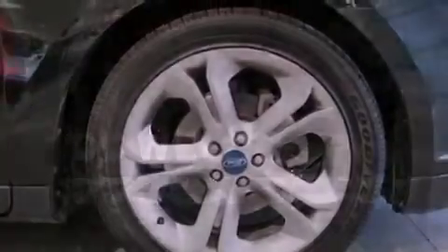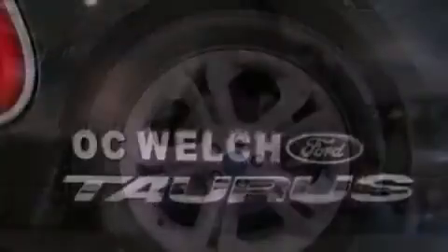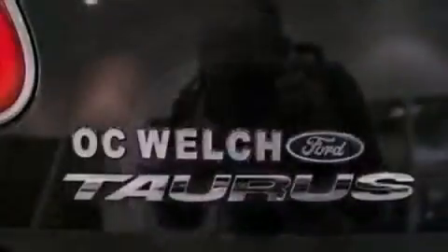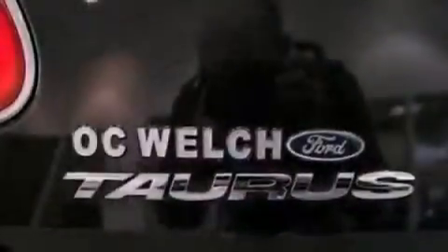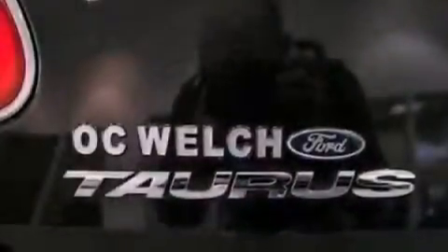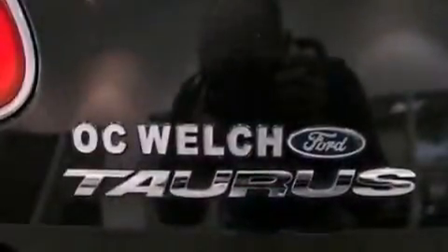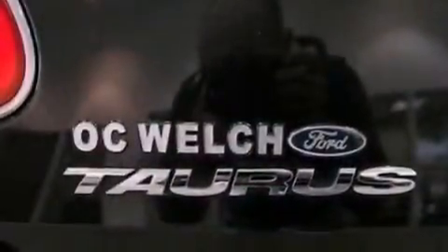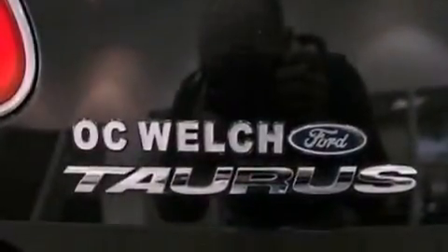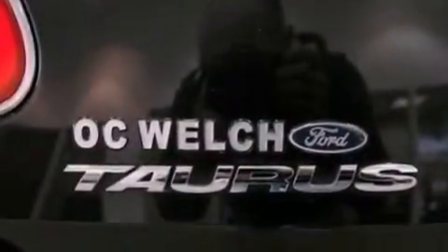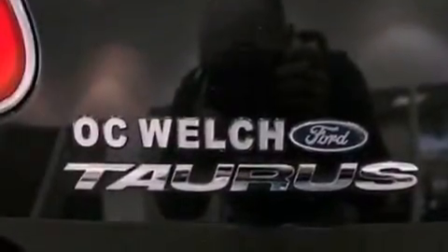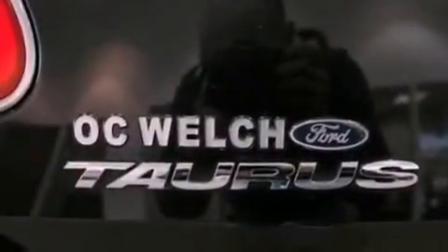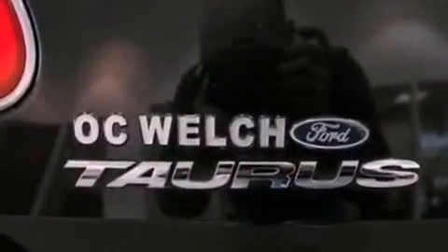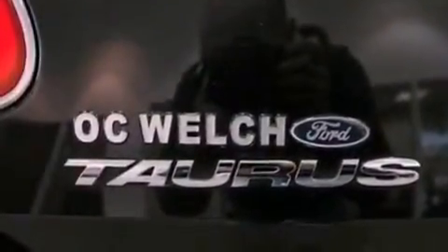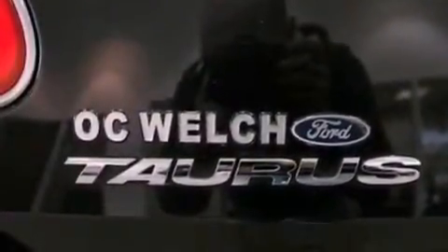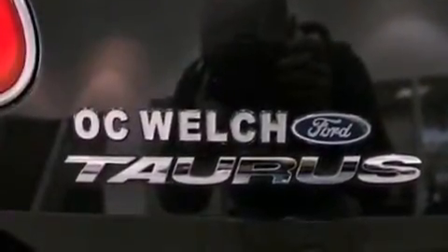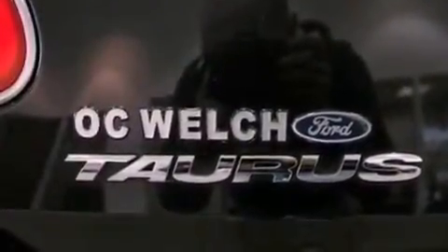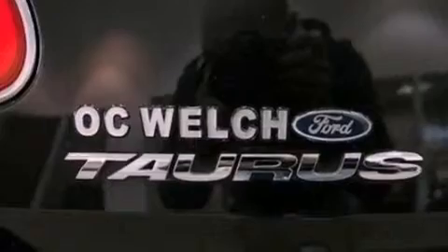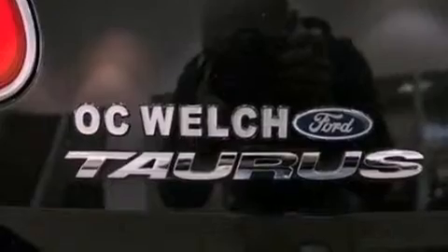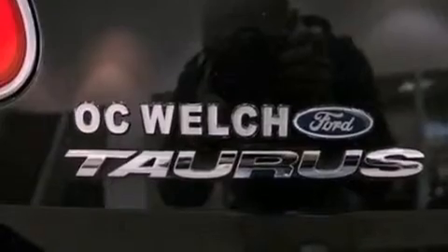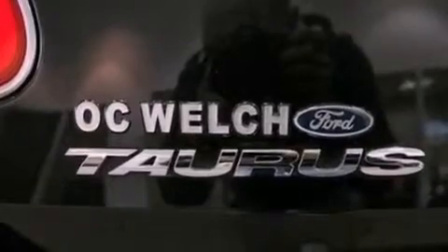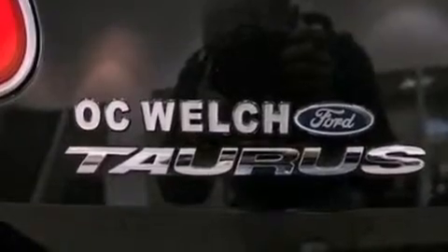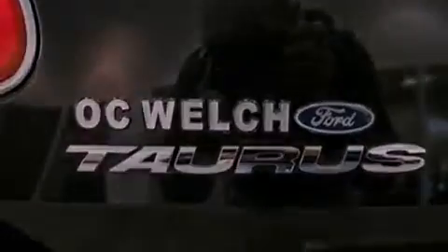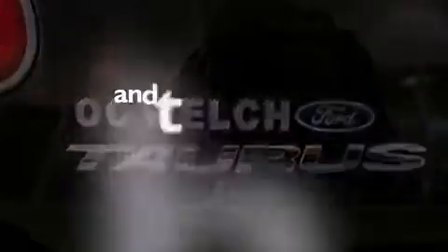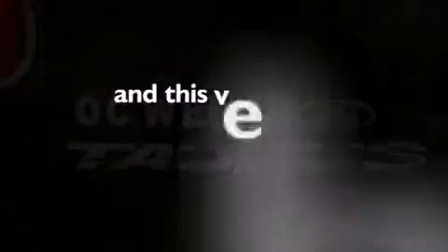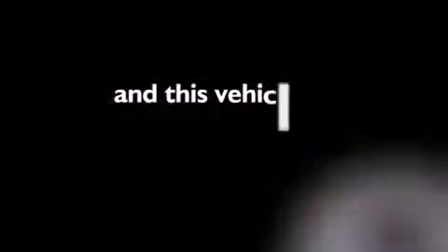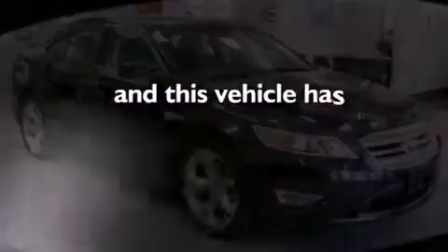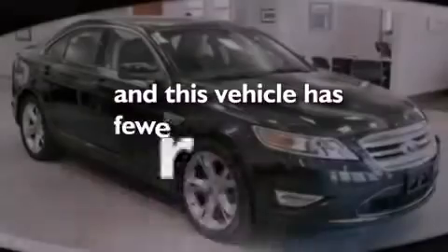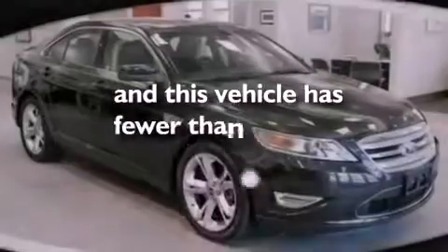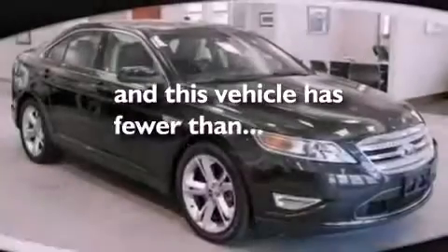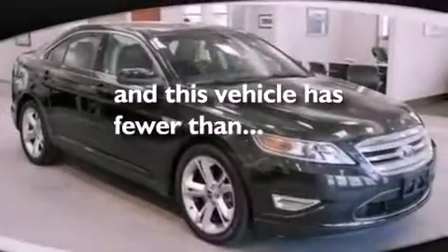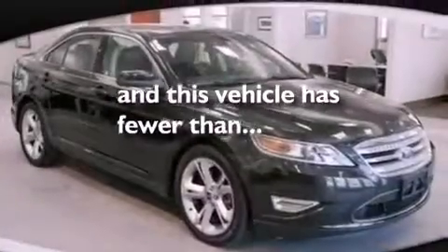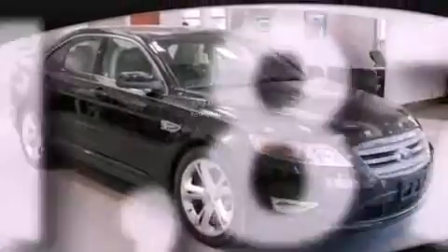A rear spoiler, an anti-lock braking system, air conditioning, and this vehicle has fewer than 42,000 miles on the odometer.